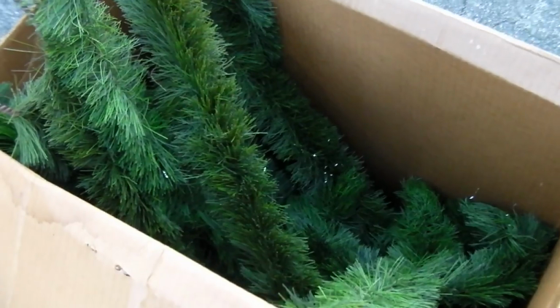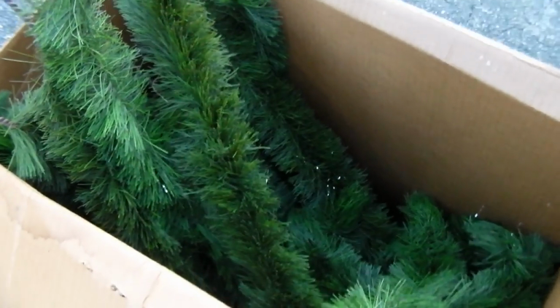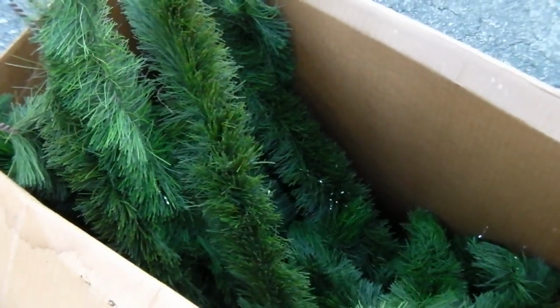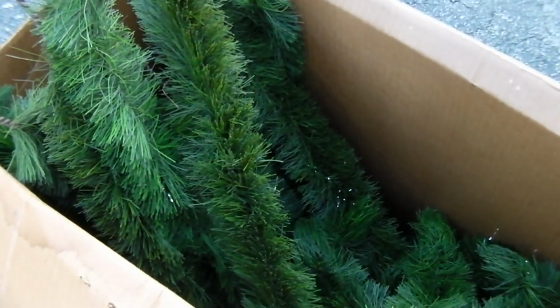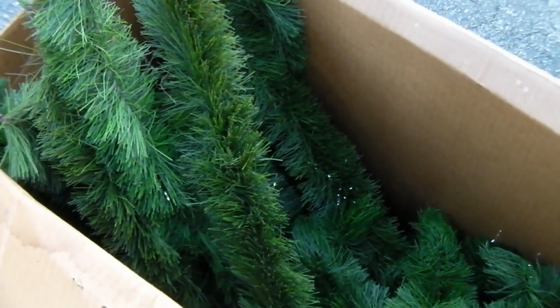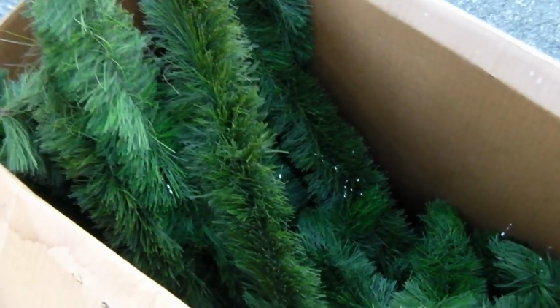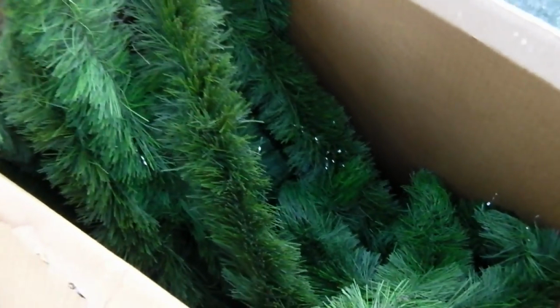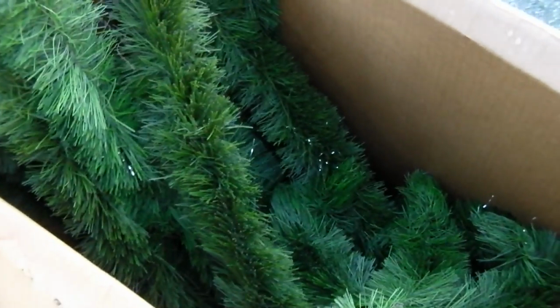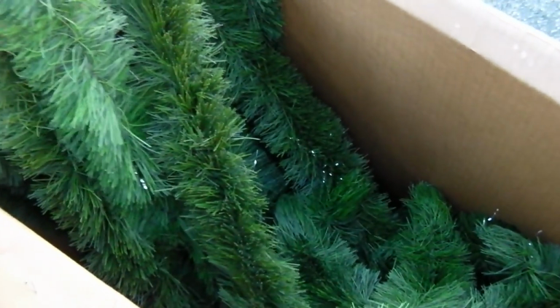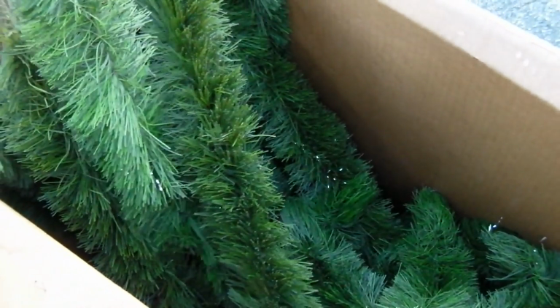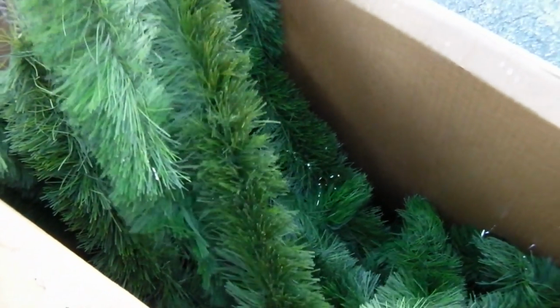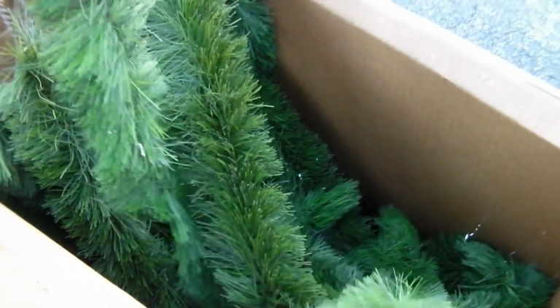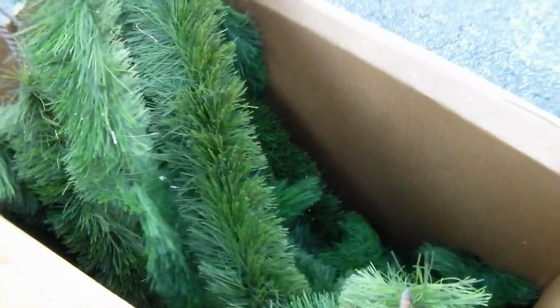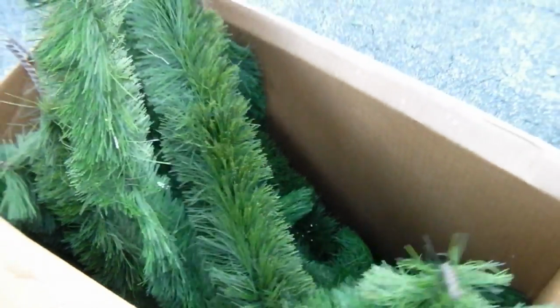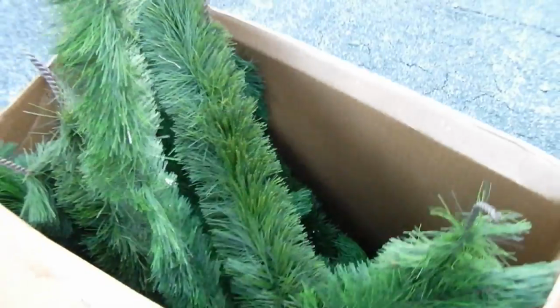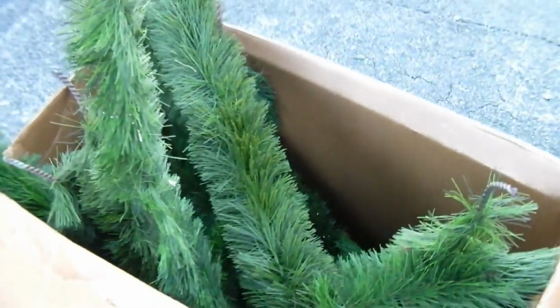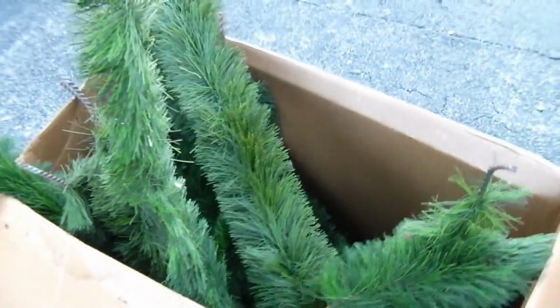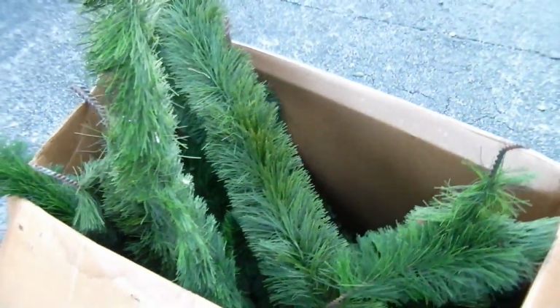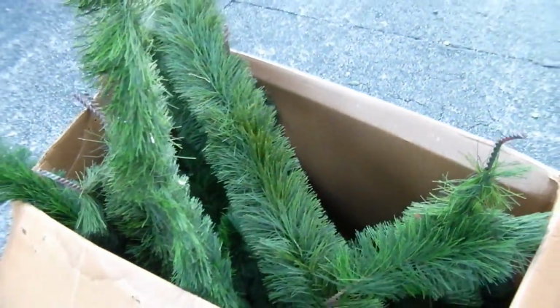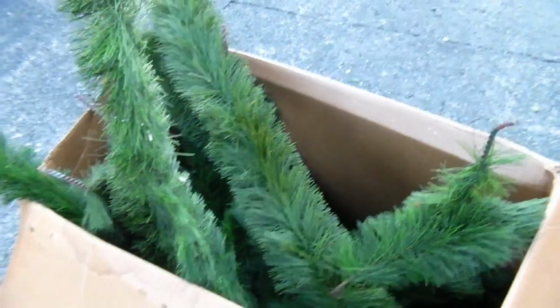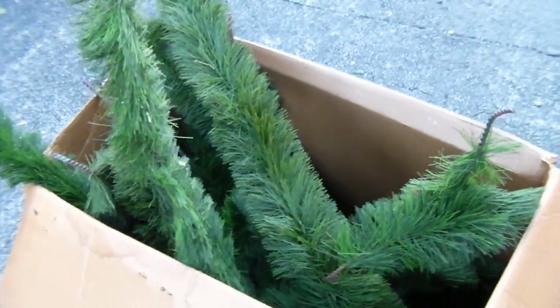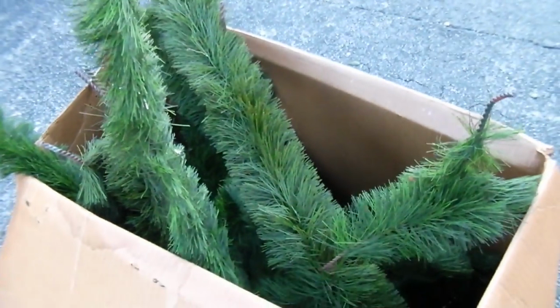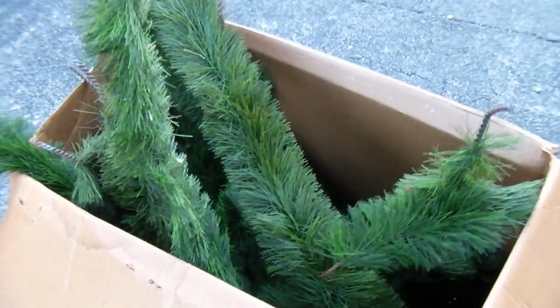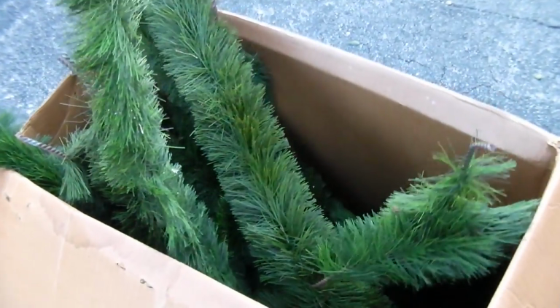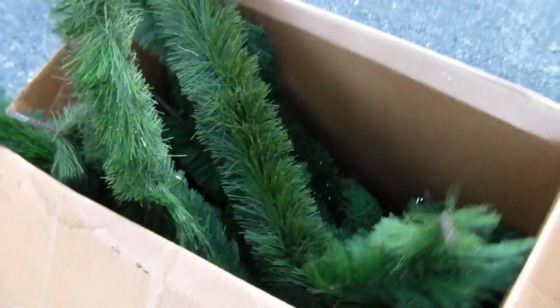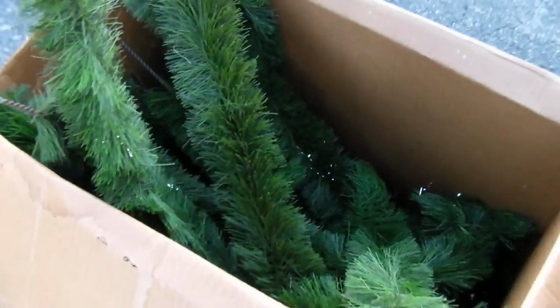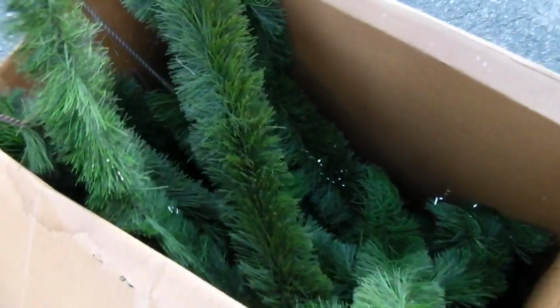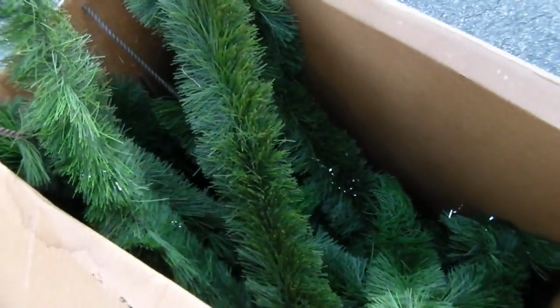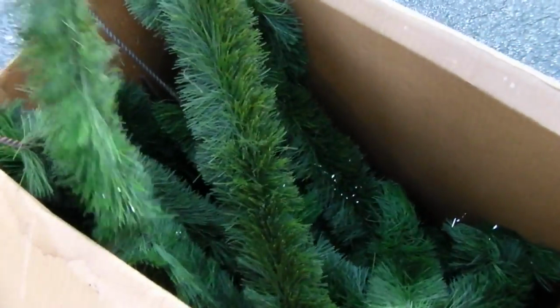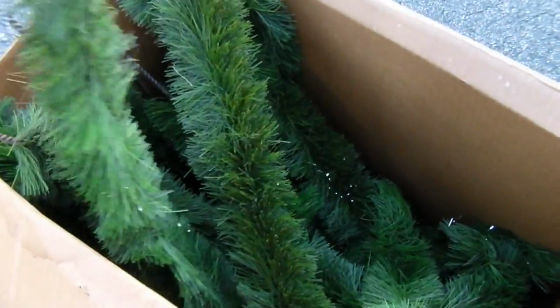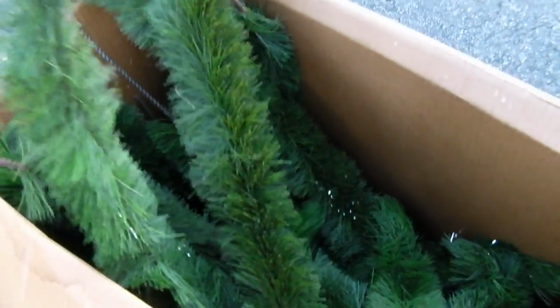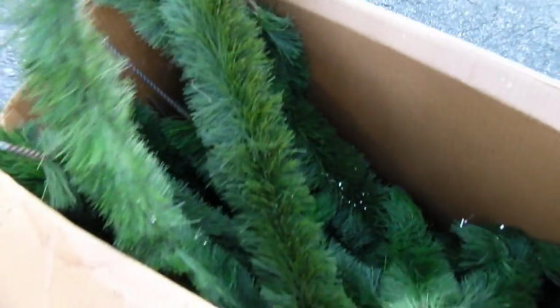Artificial Christmas tree — I'm going to throw you out.